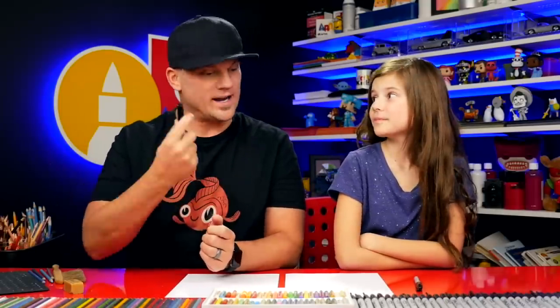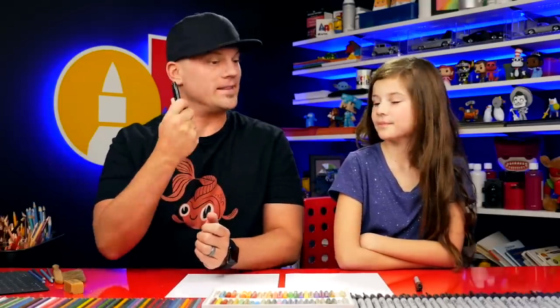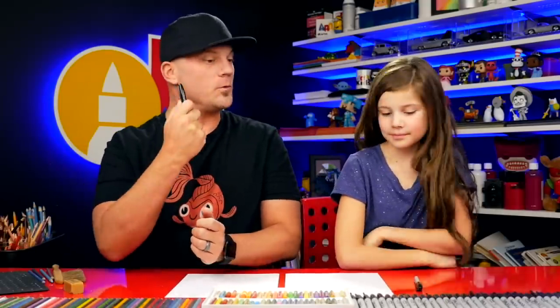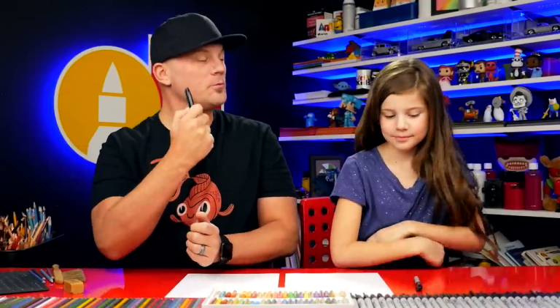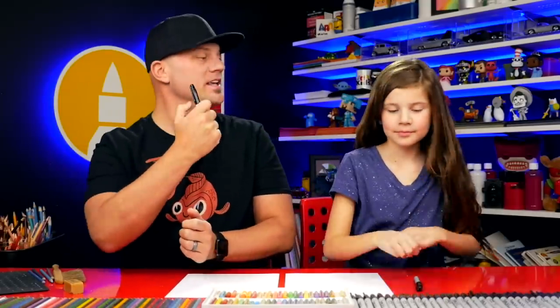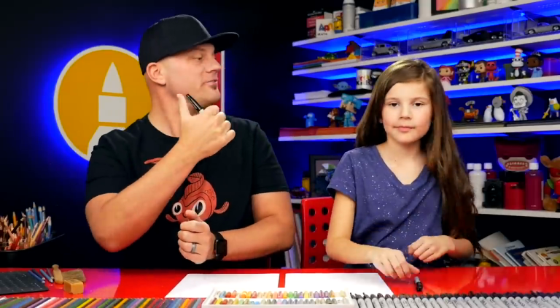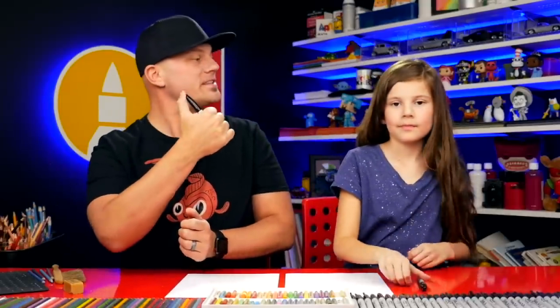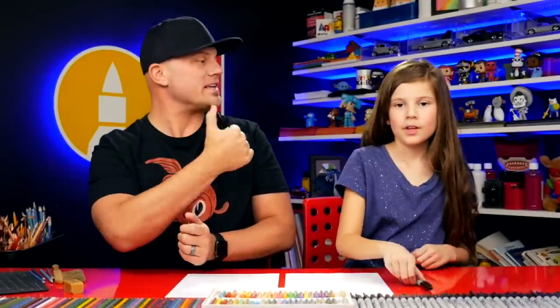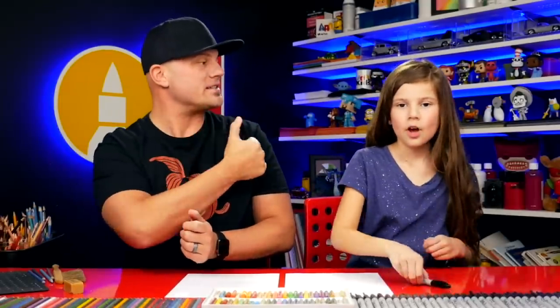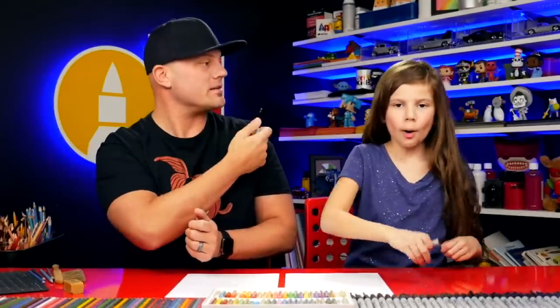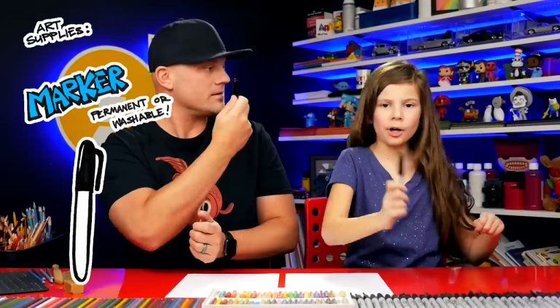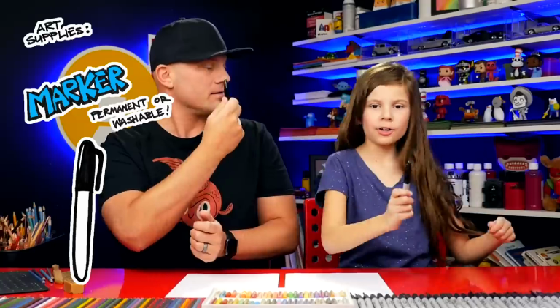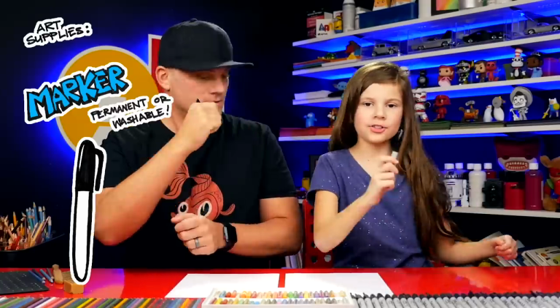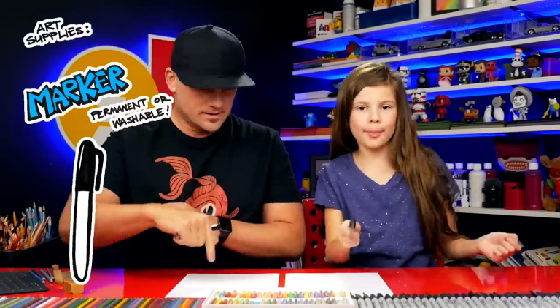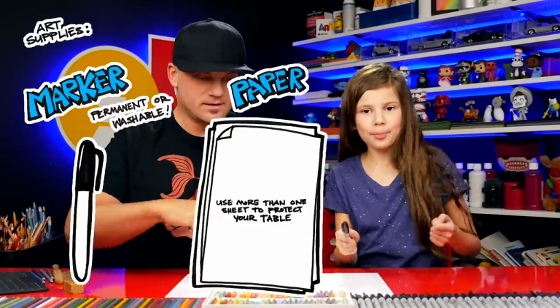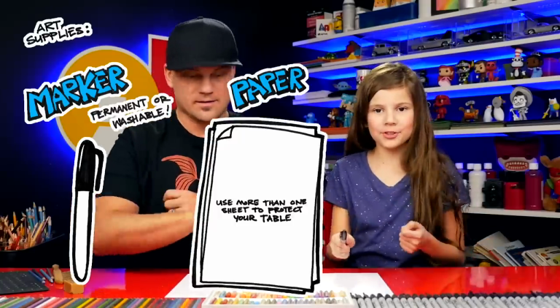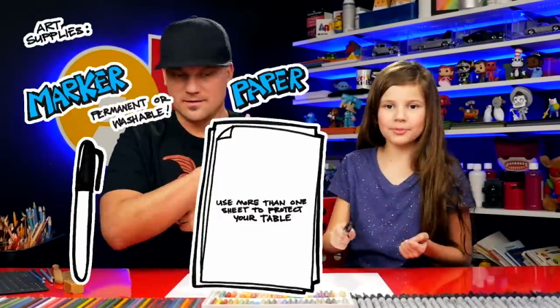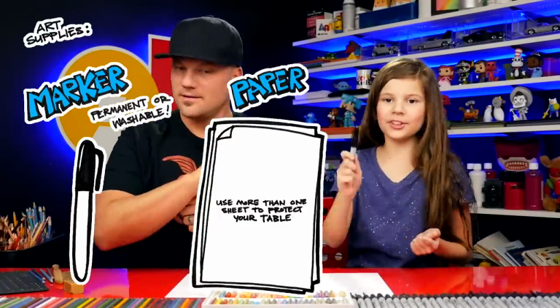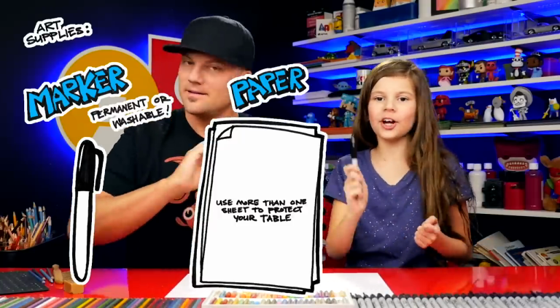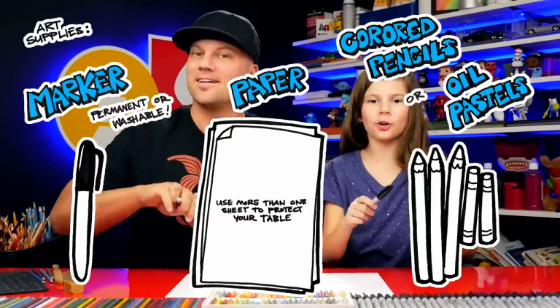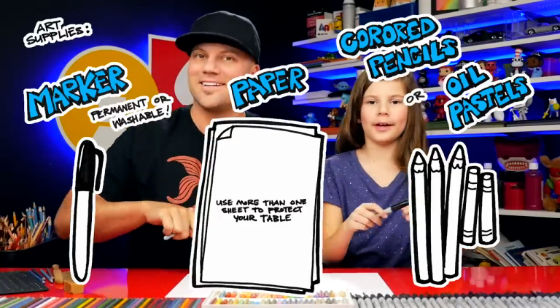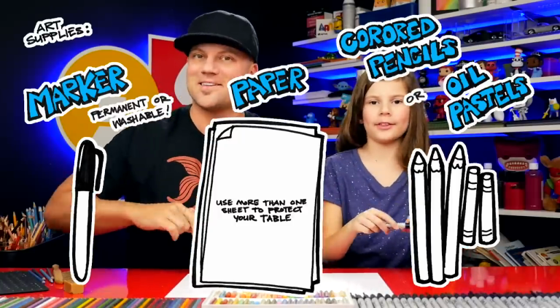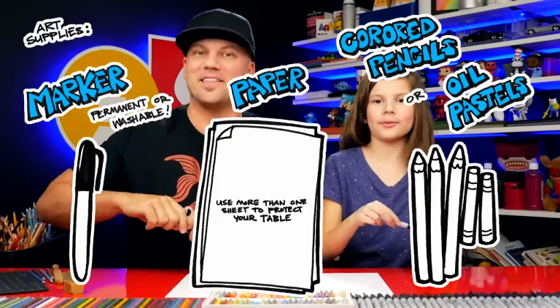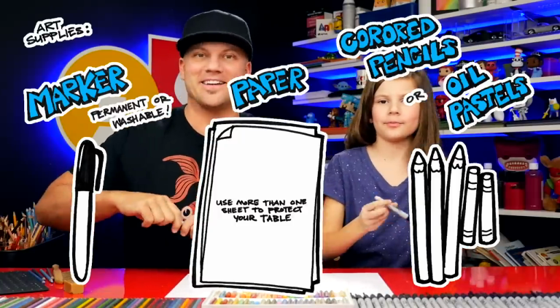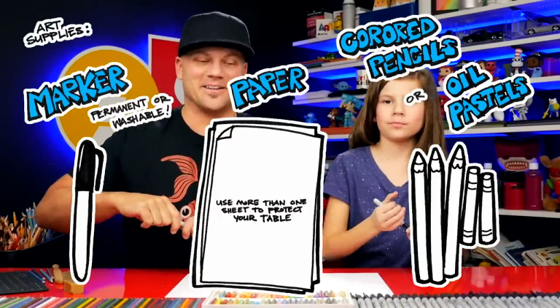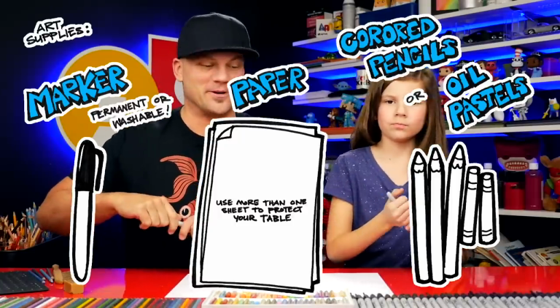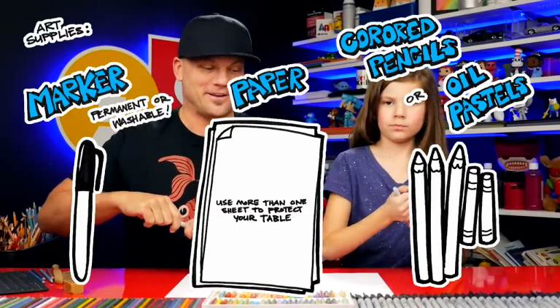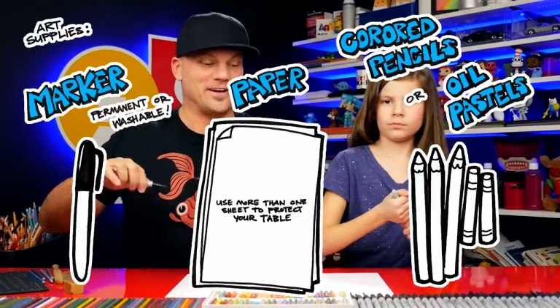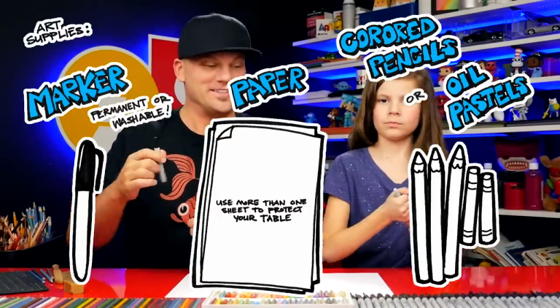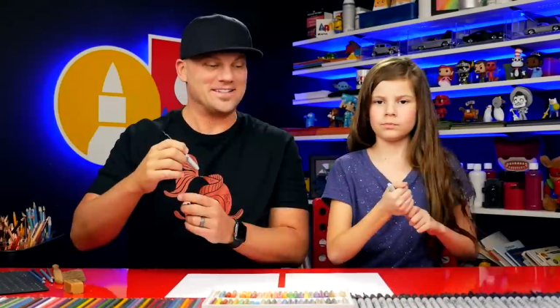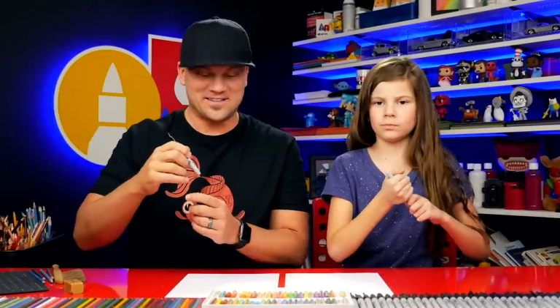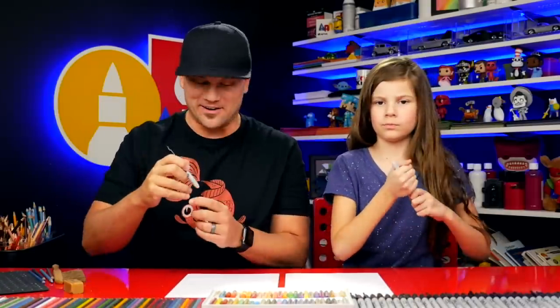All right Hallie, what do we need for this lesson? A marker, some paper, and something to color with. All right, let's get started.